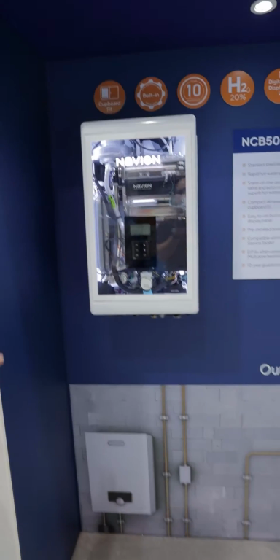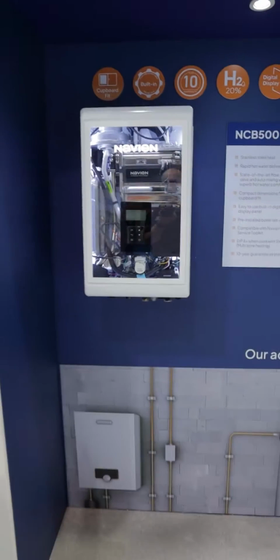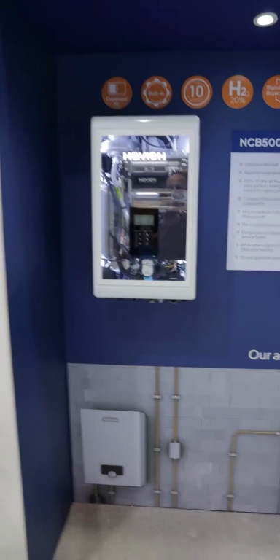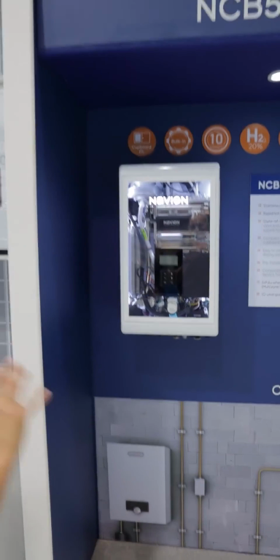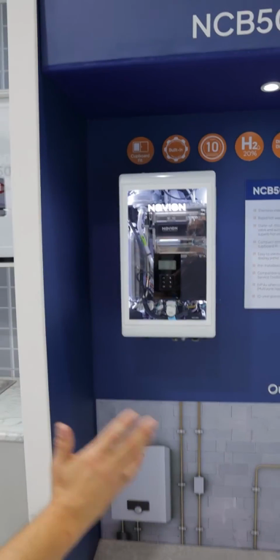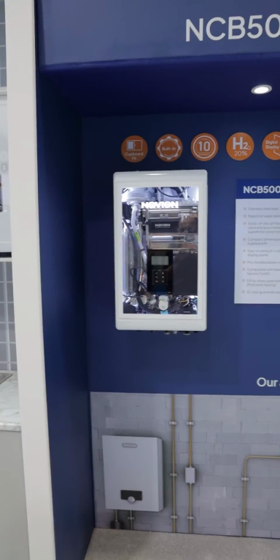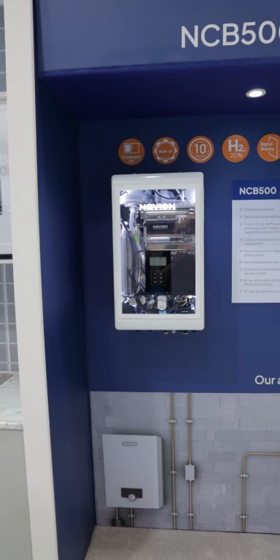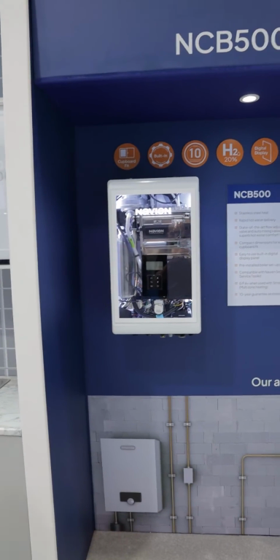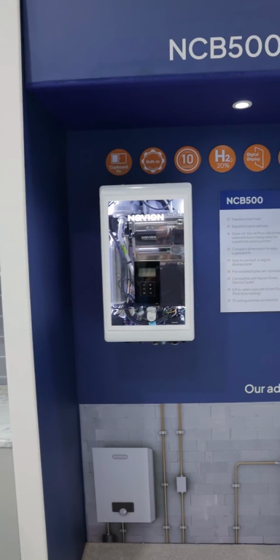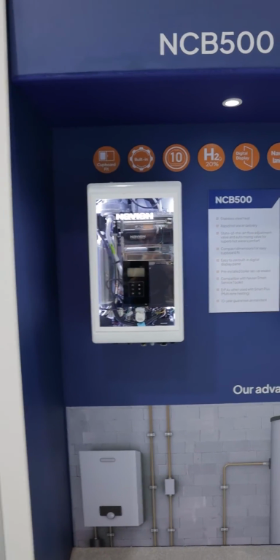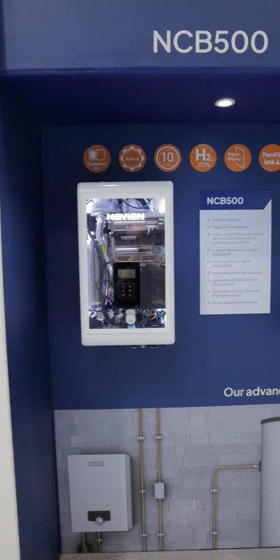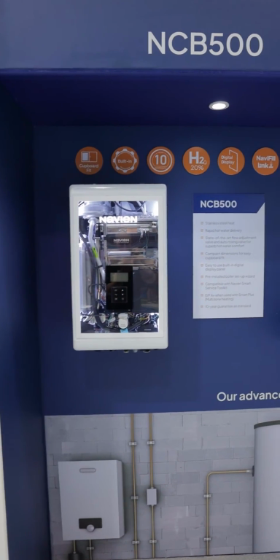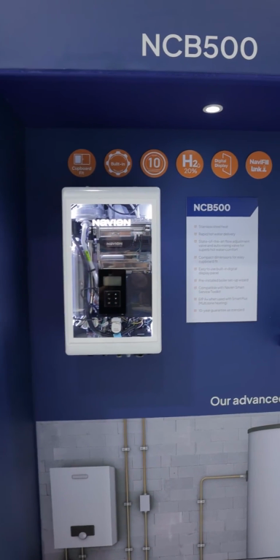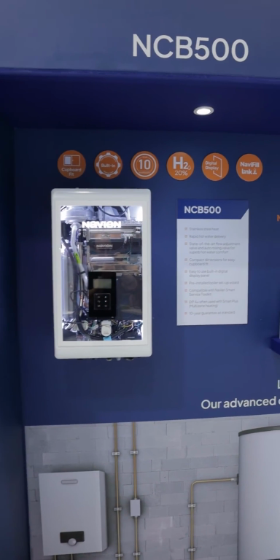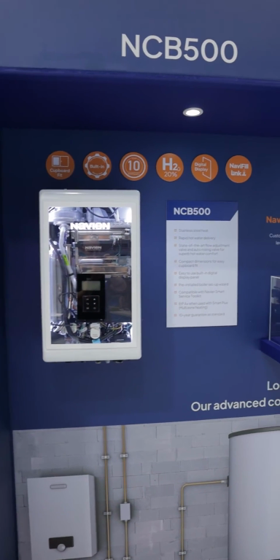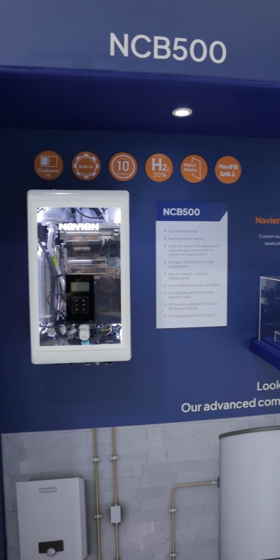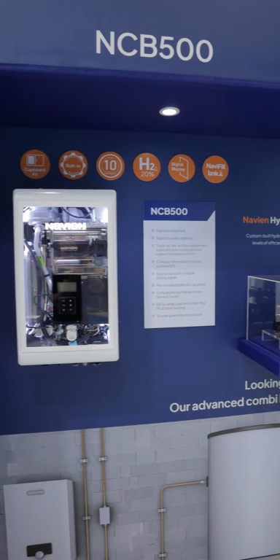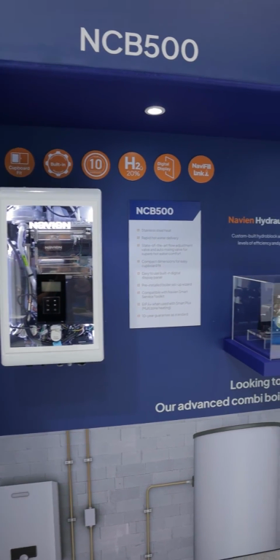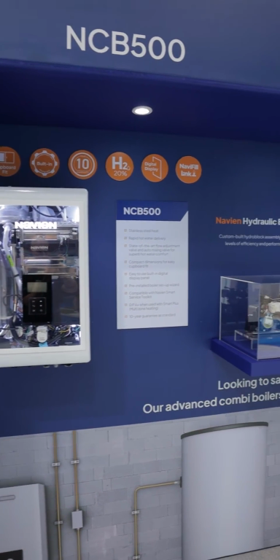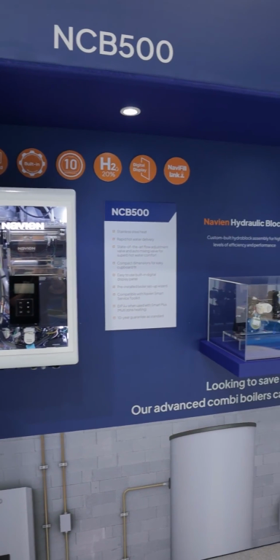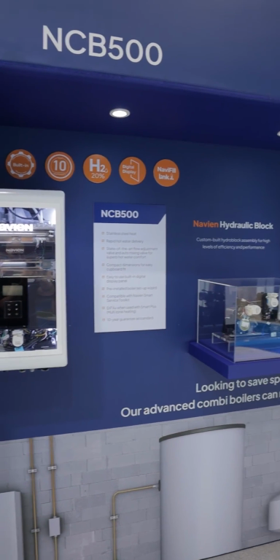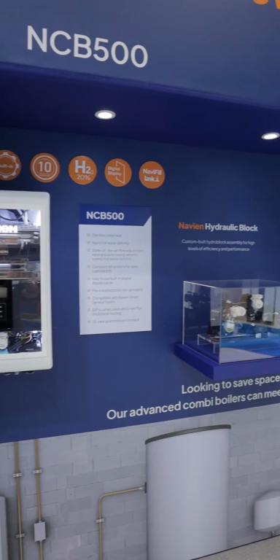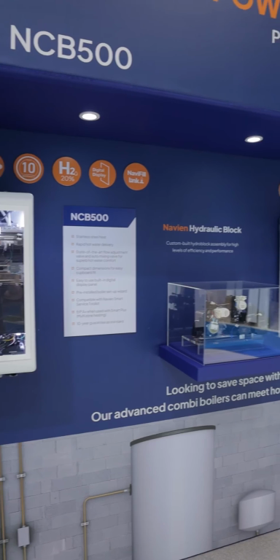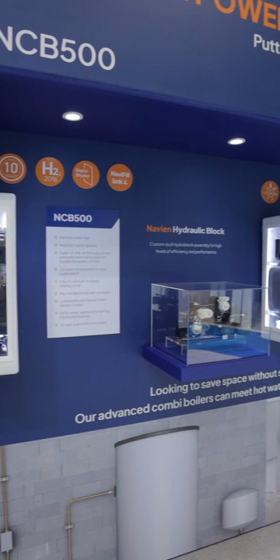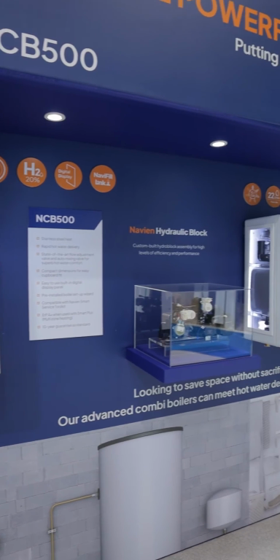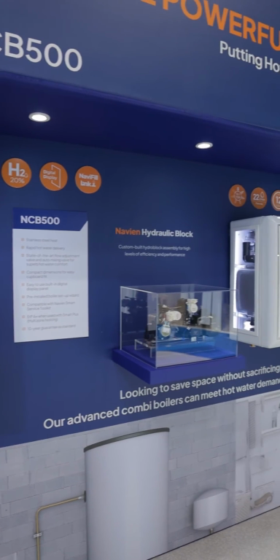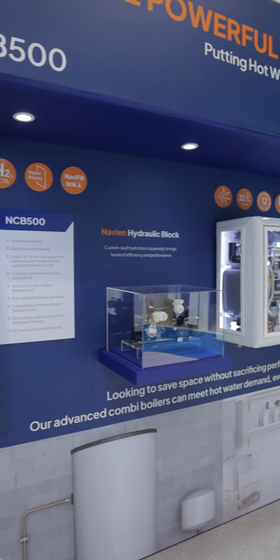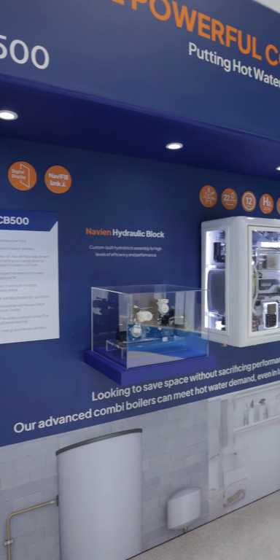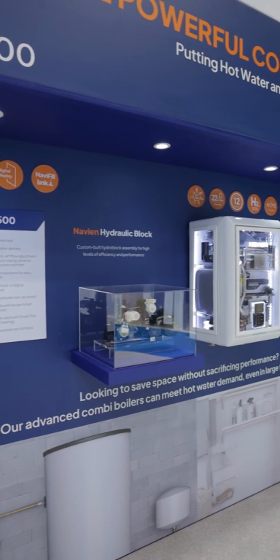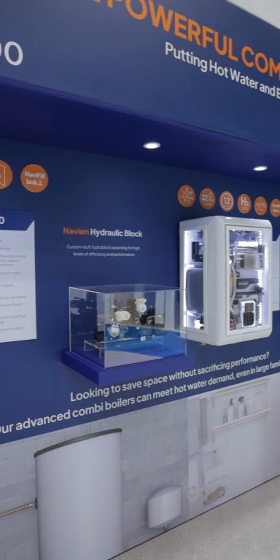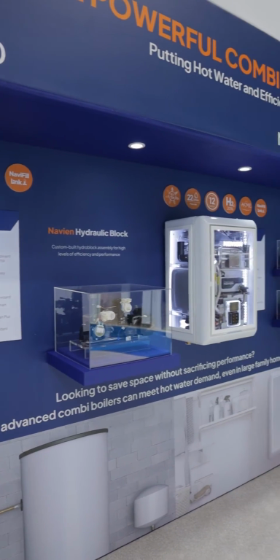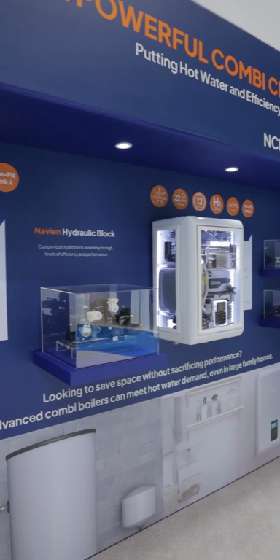All of the range of the new NCBs have all been signed off also for the 20% hydrogen ready for the UK market.